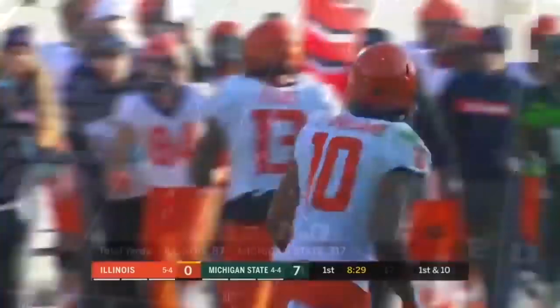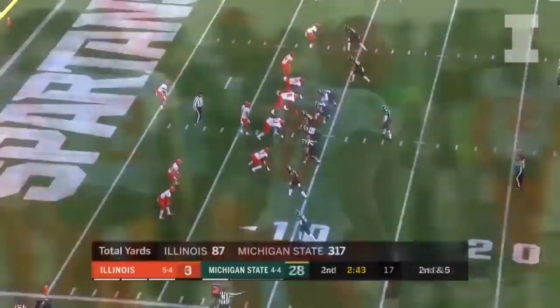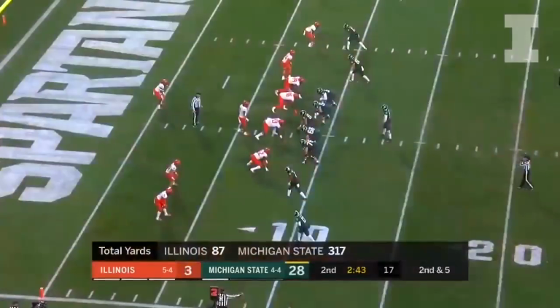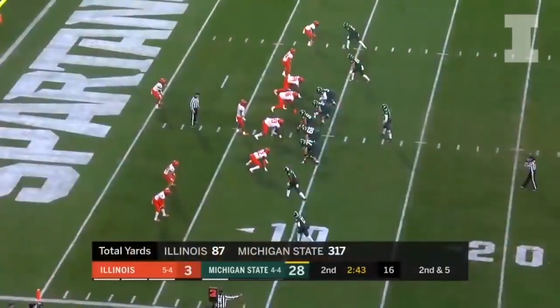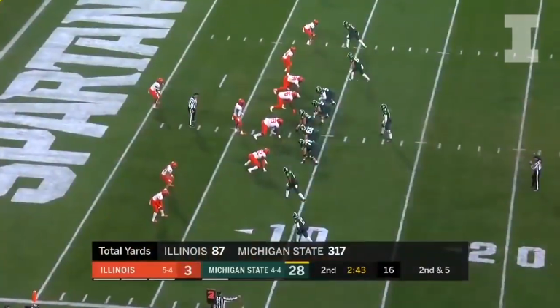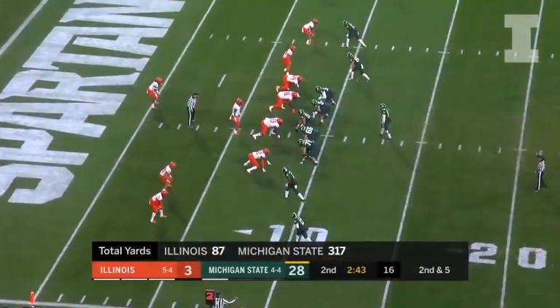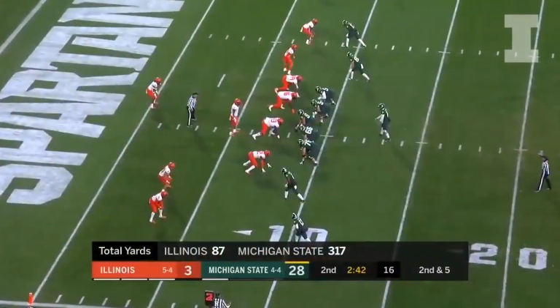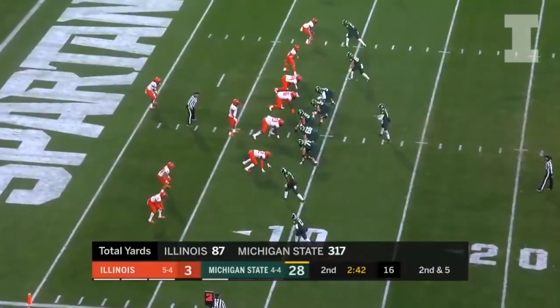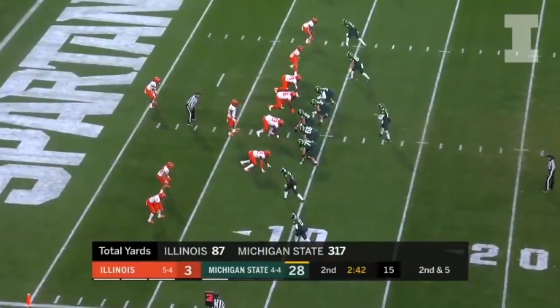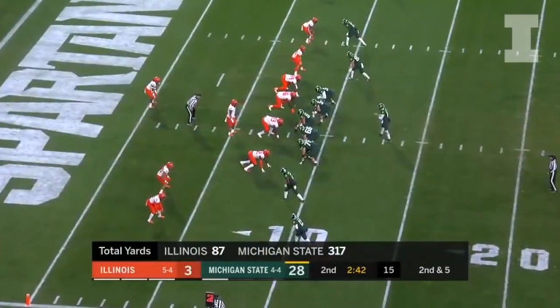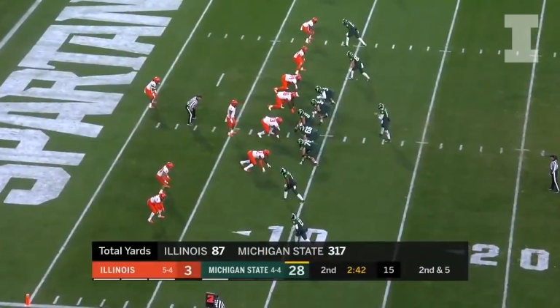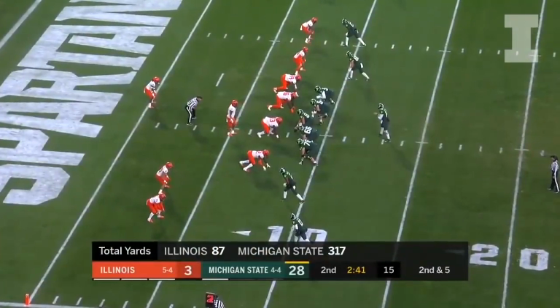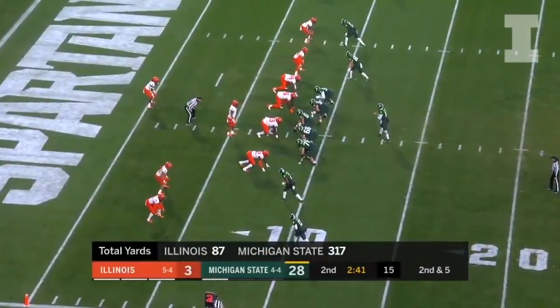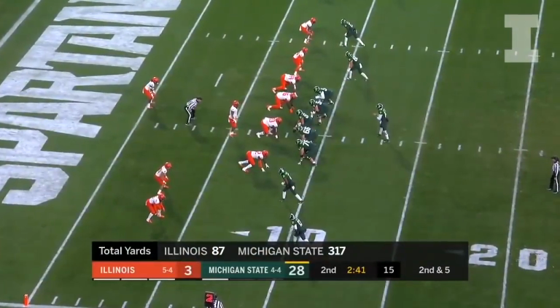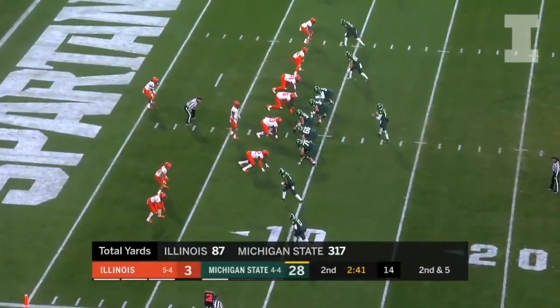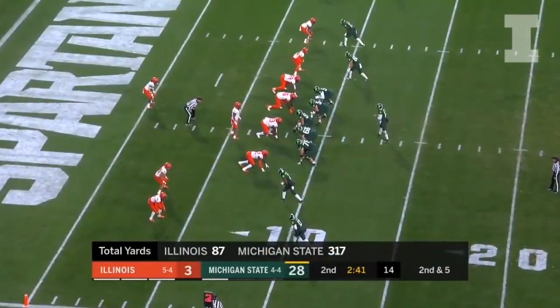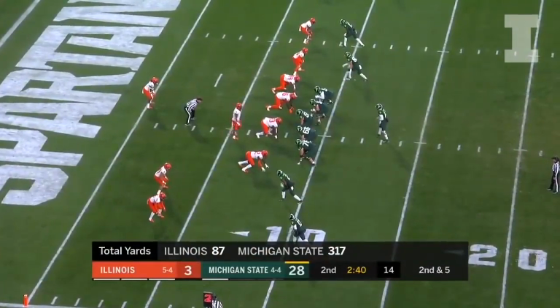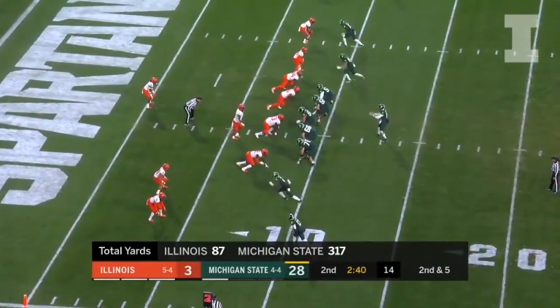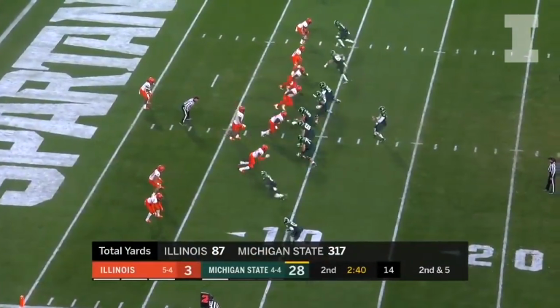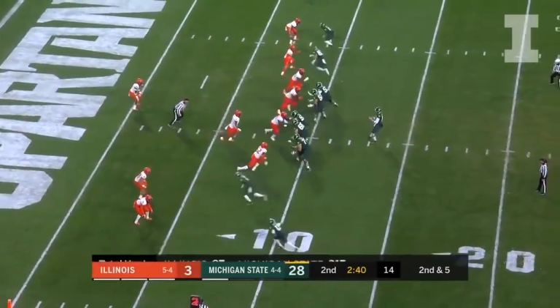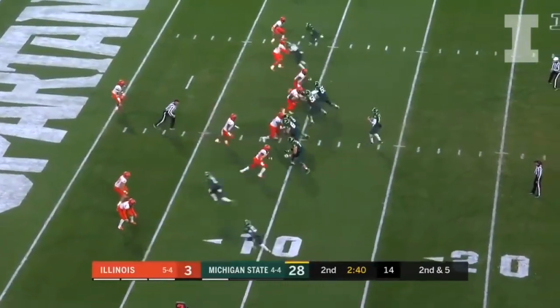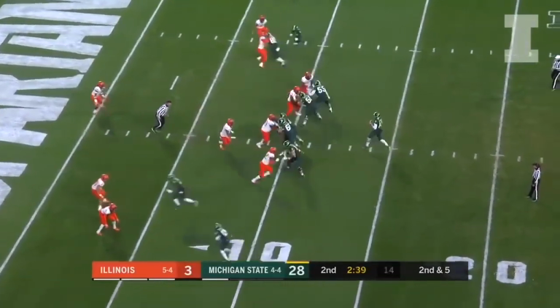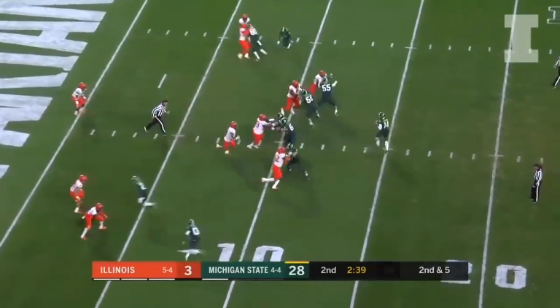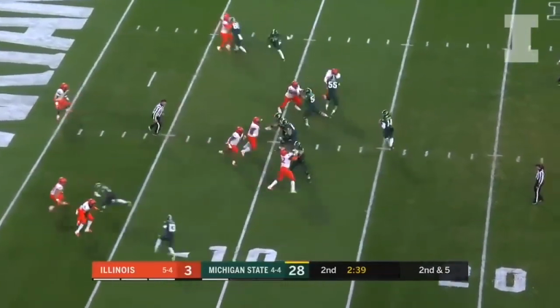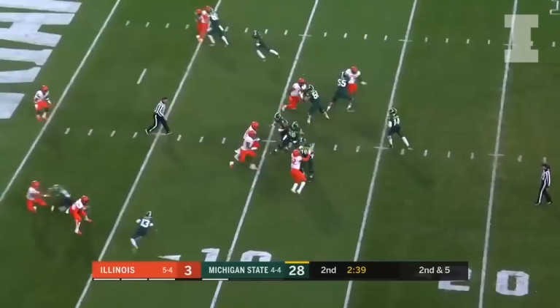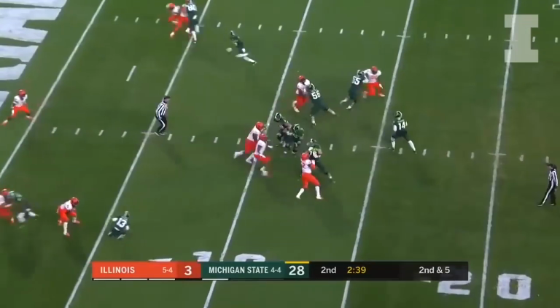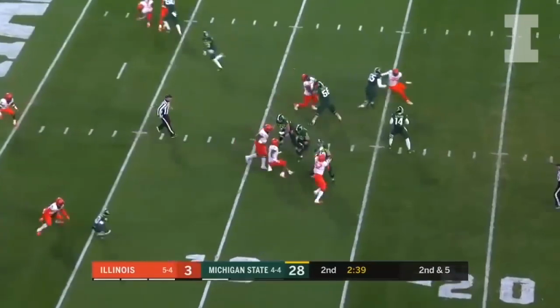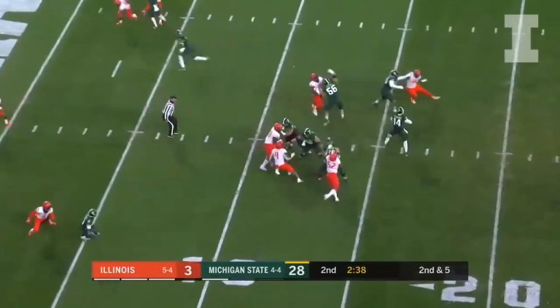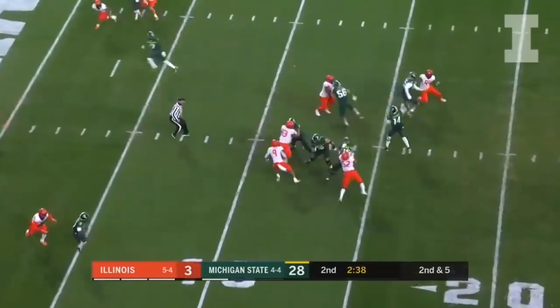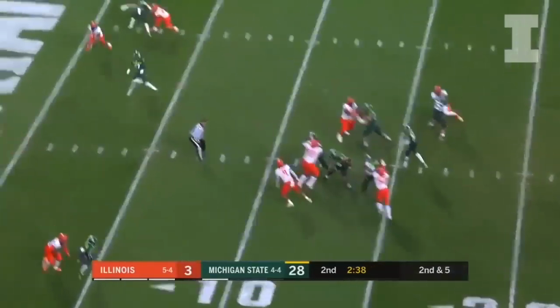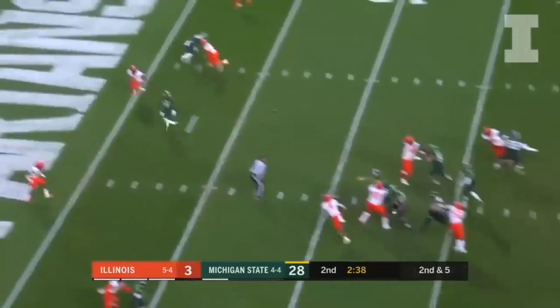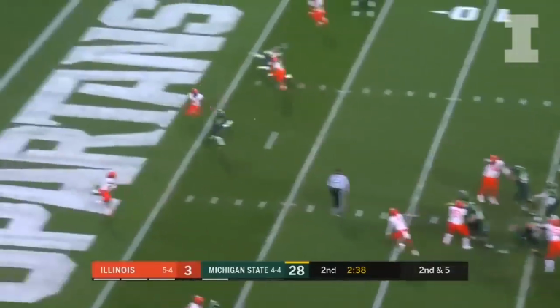I said it was going to be whichever defensive front played well, but it's really been this offensive line — excellent protection.